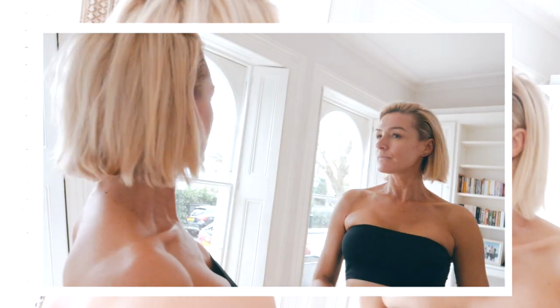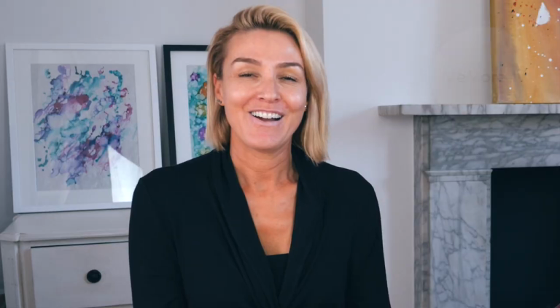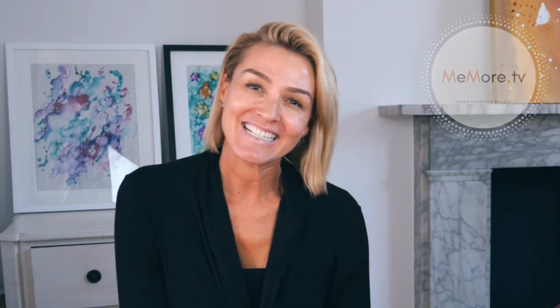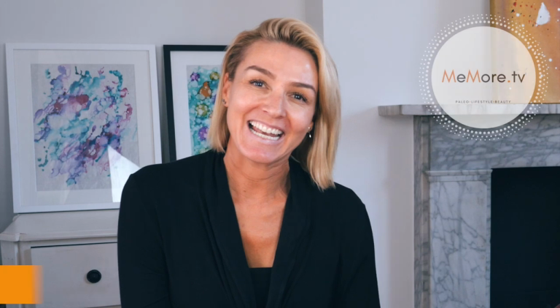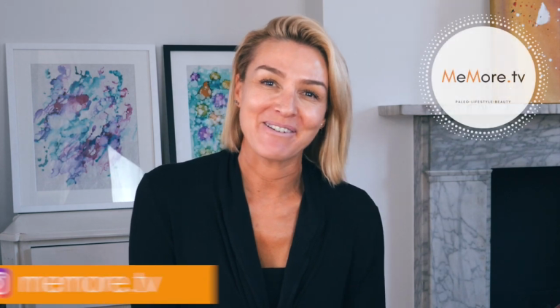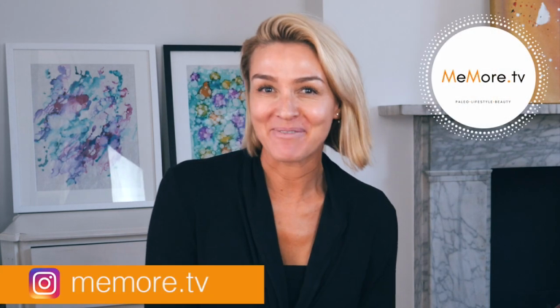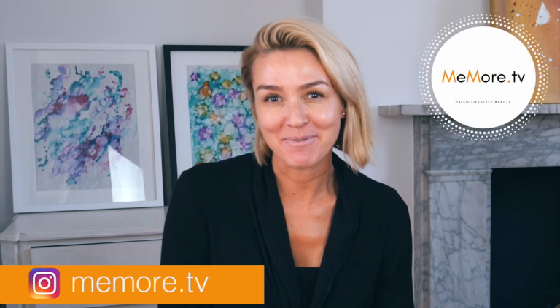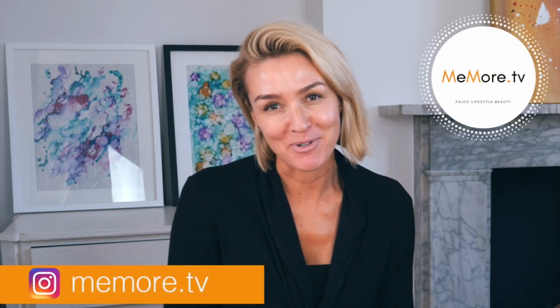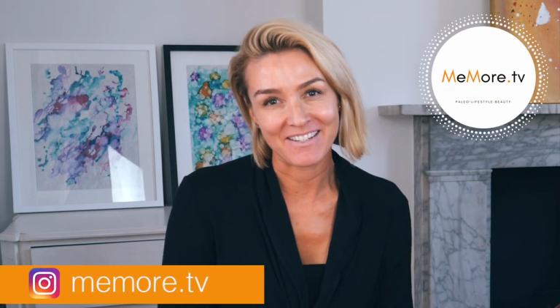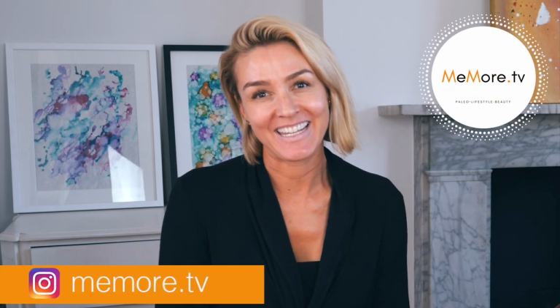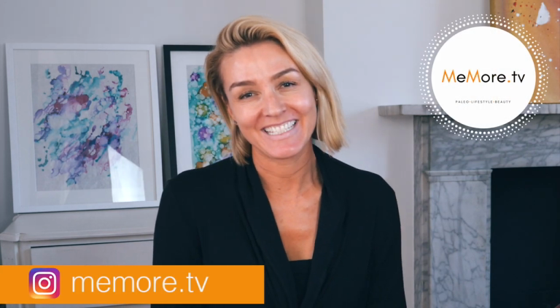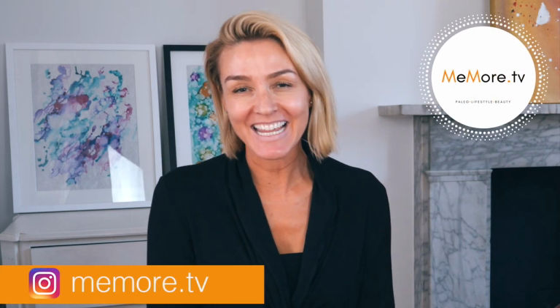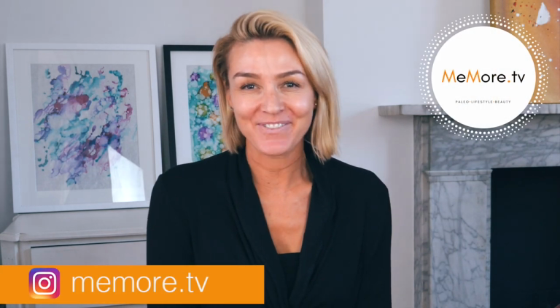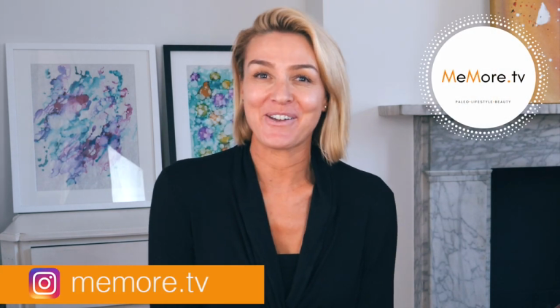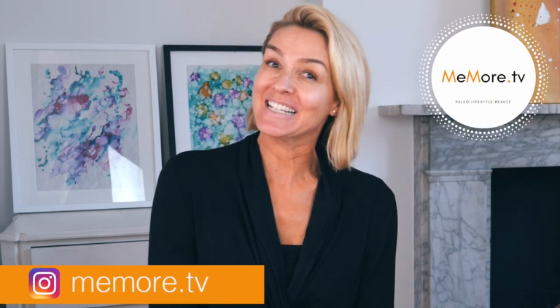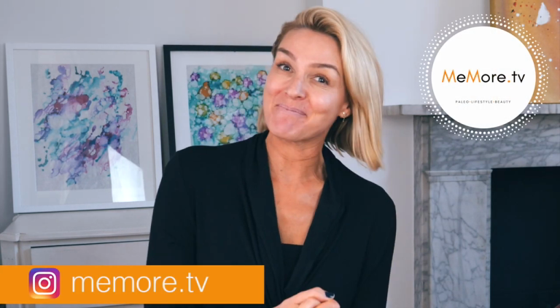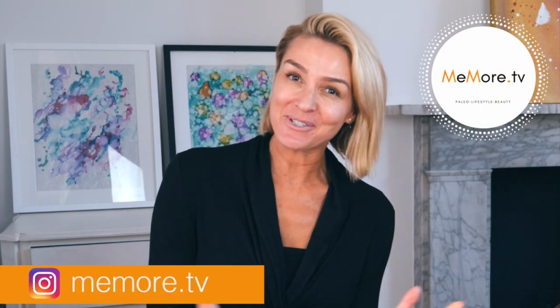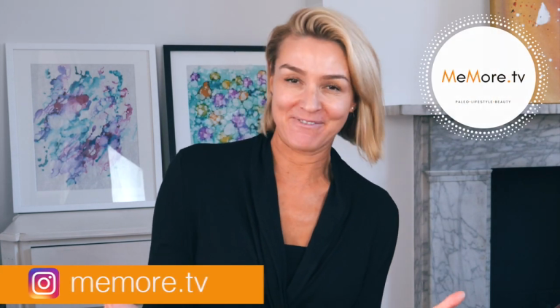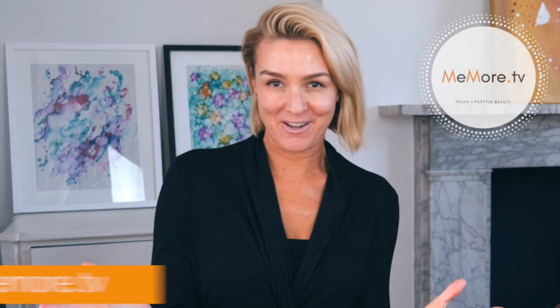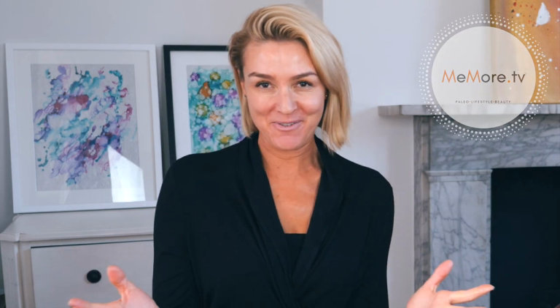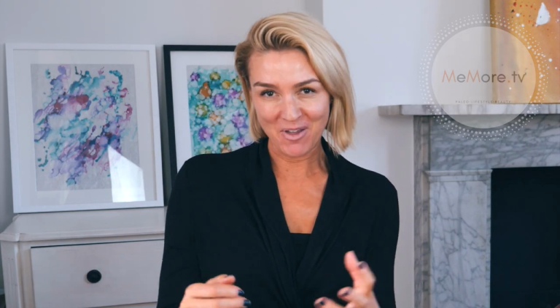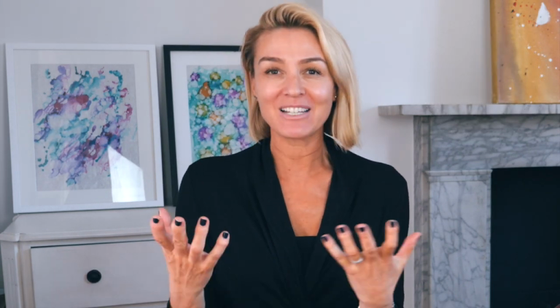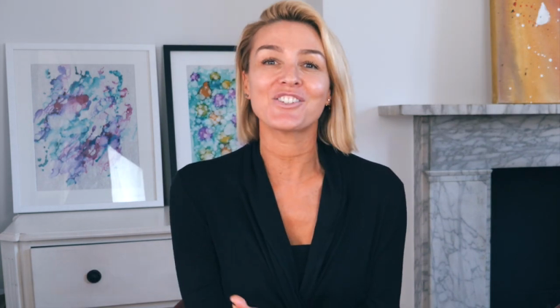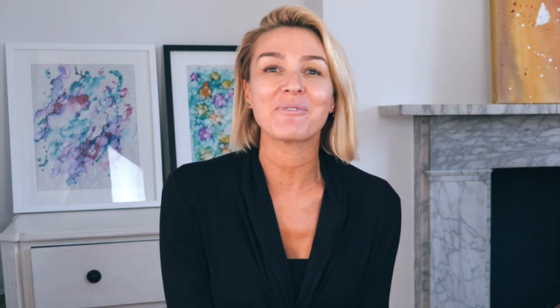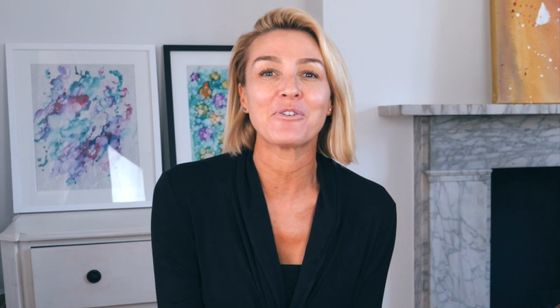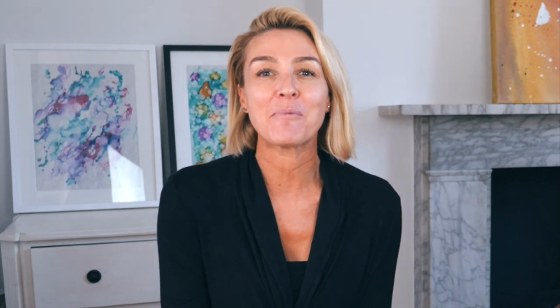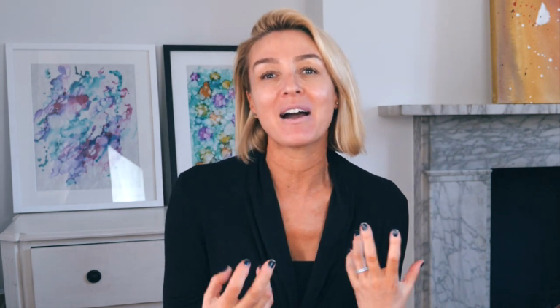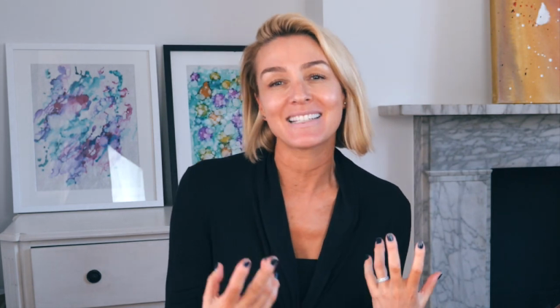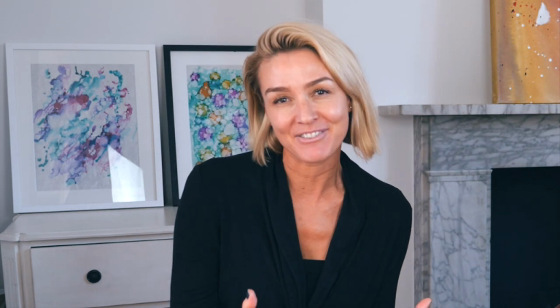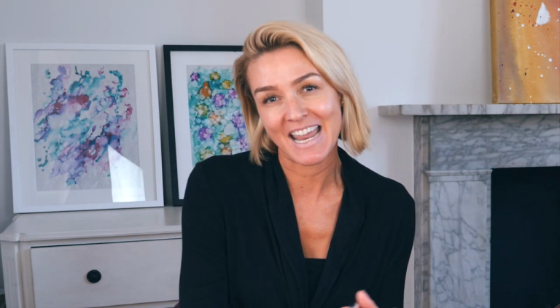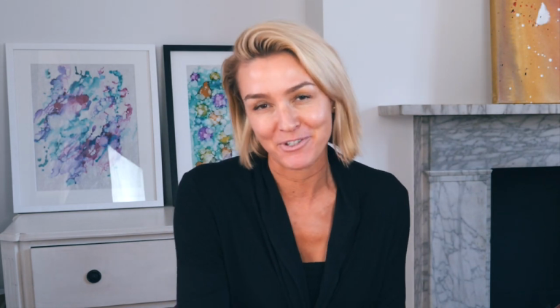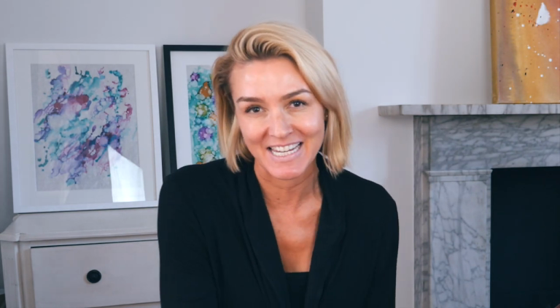Hi, it's Kelly and welcome back to Me More TV. Today's video is a beauty video. I'm going to share with you my self-tanning routine.